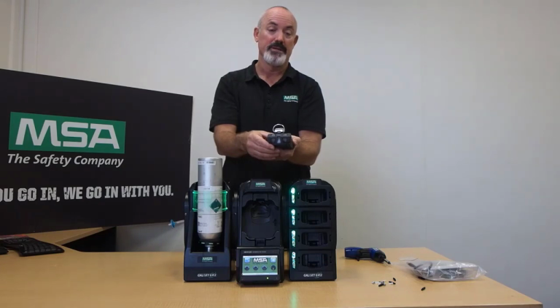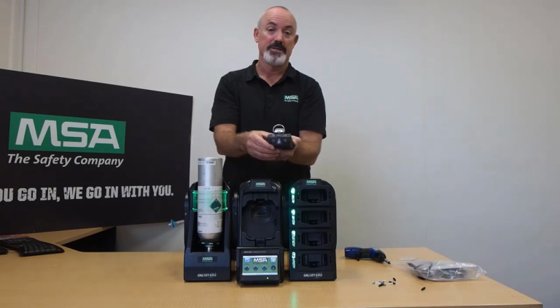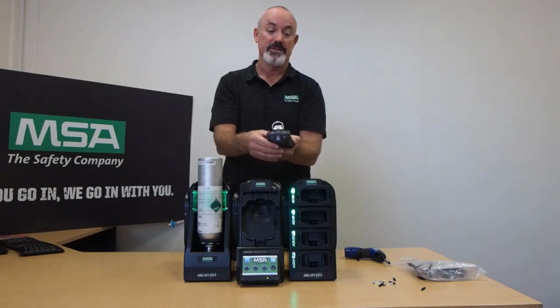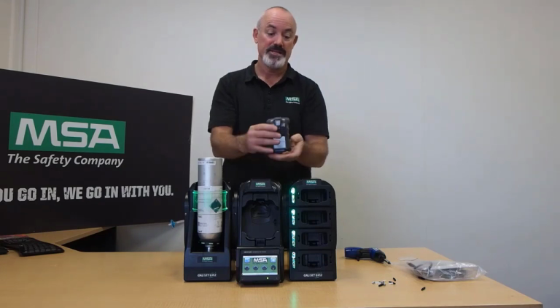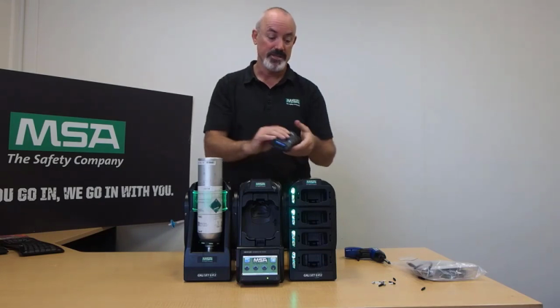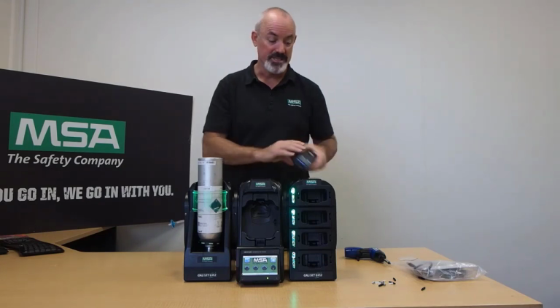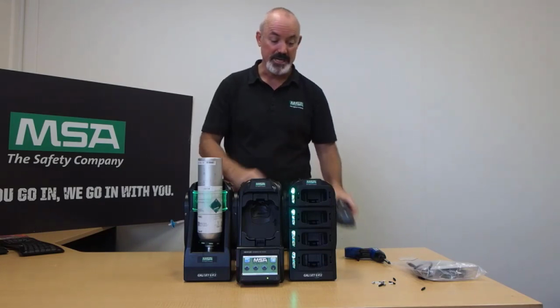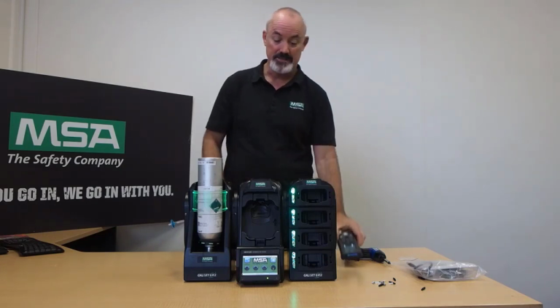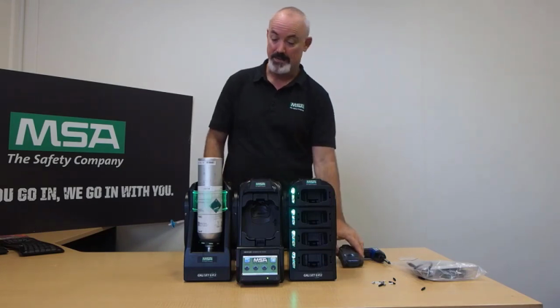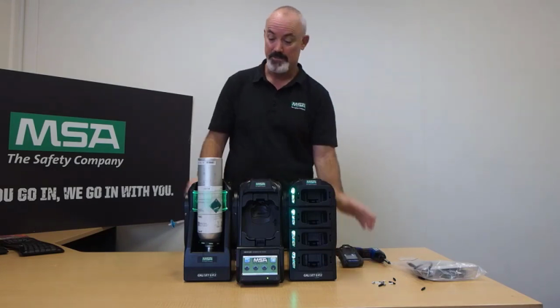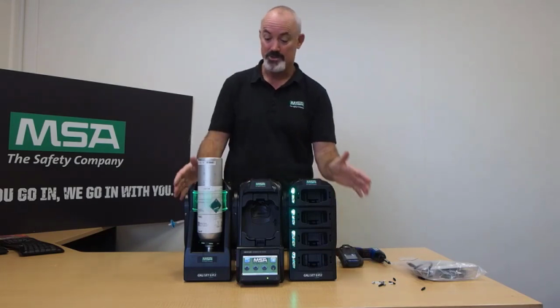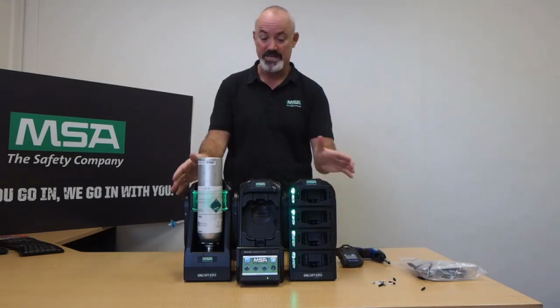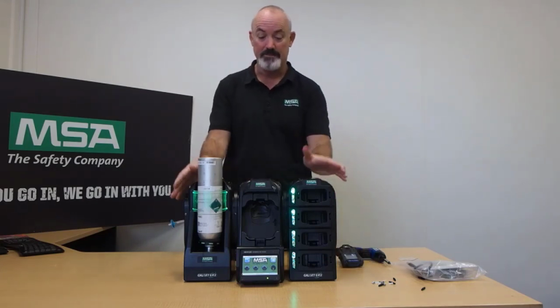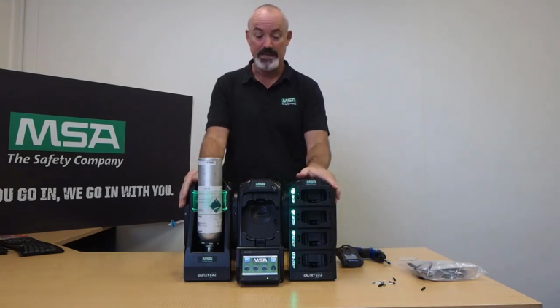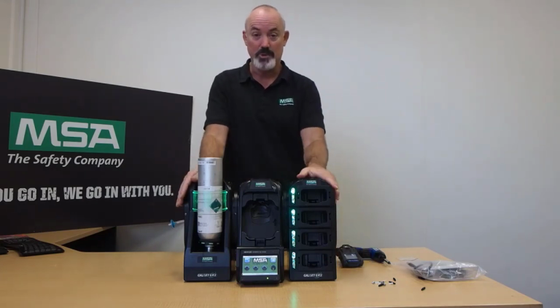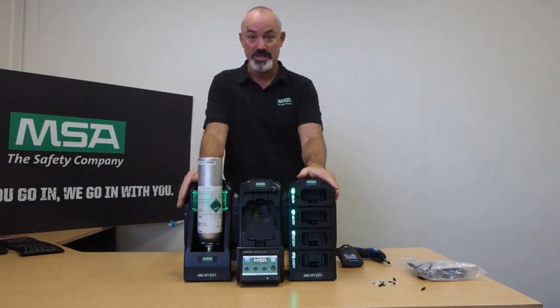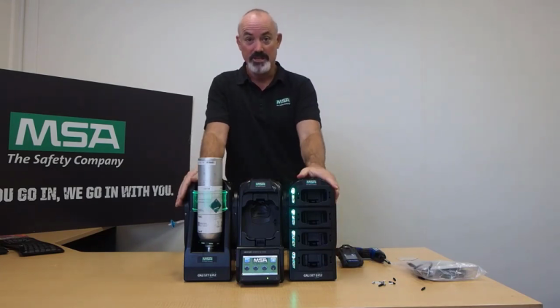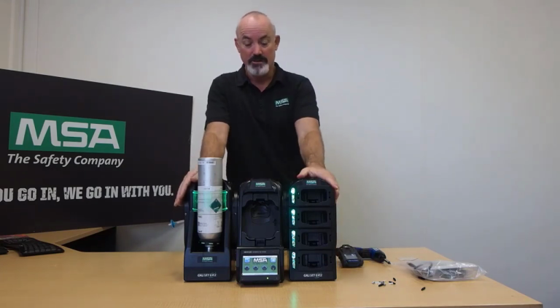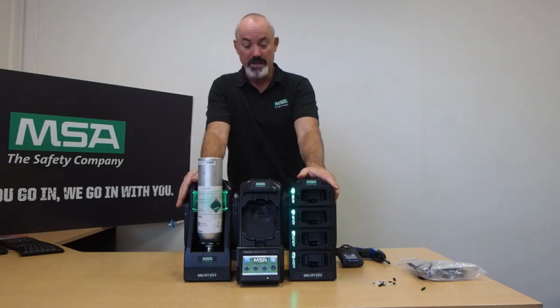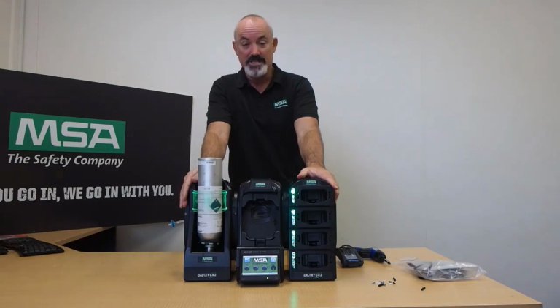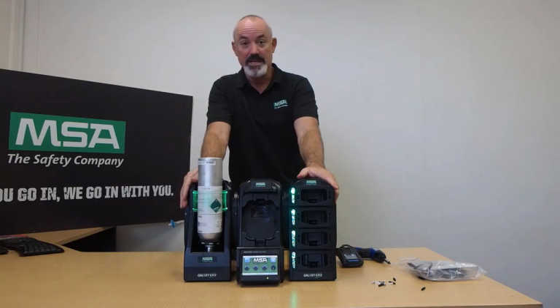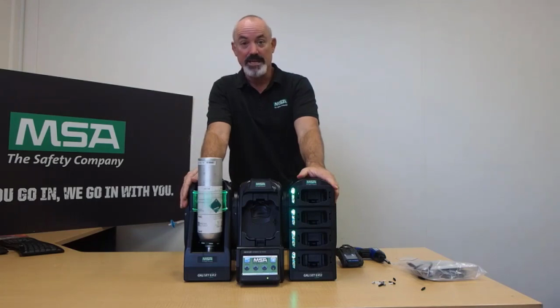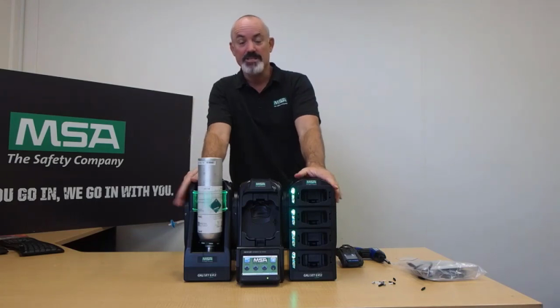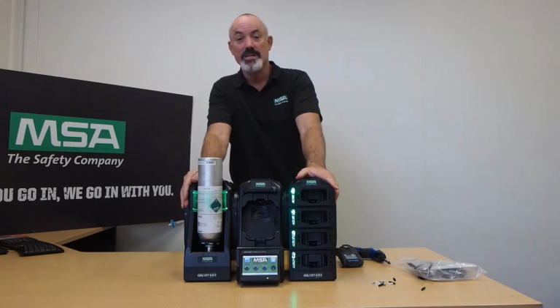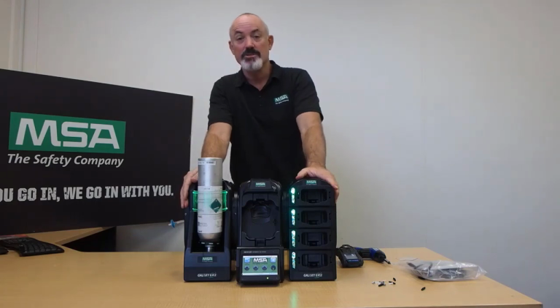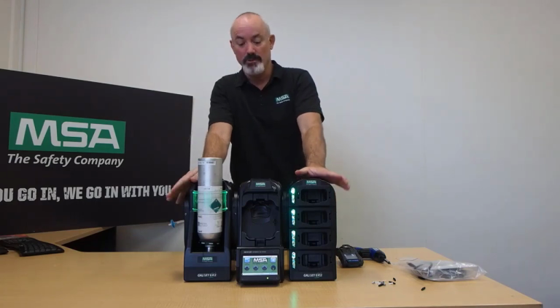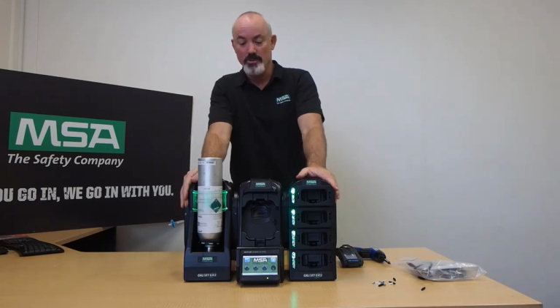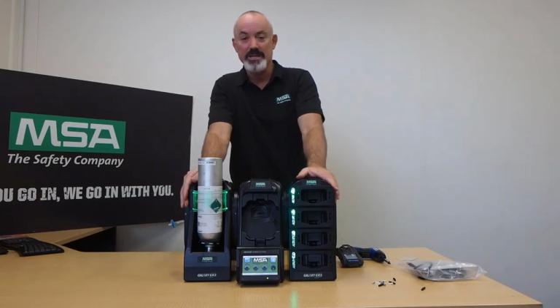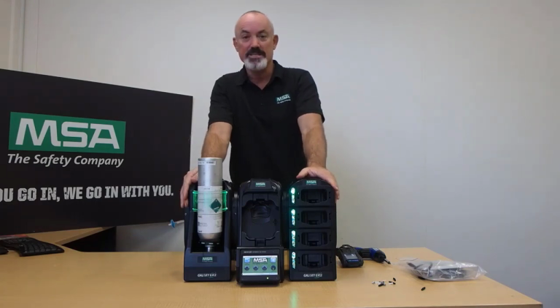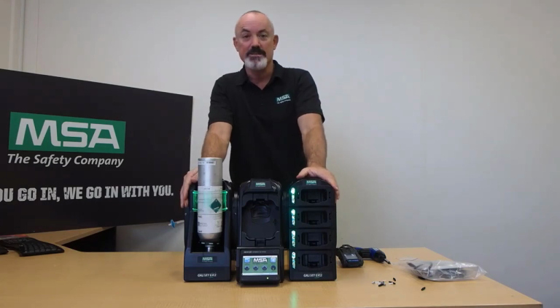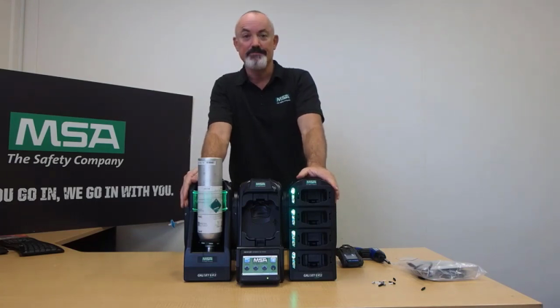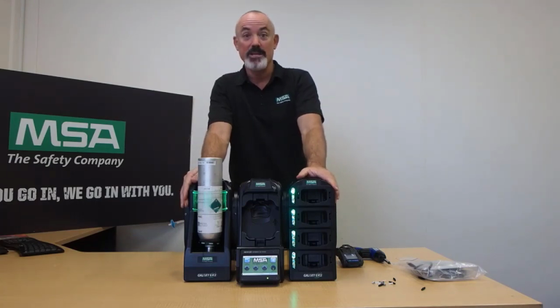So that is your quick start, initial setup, and unboxing of your MSA Galaxy GX2 fully automated test system. Thank you.